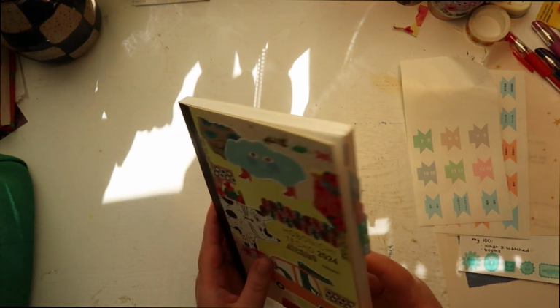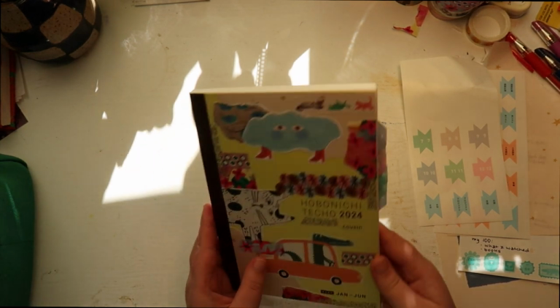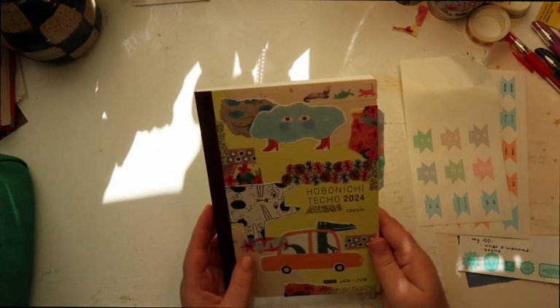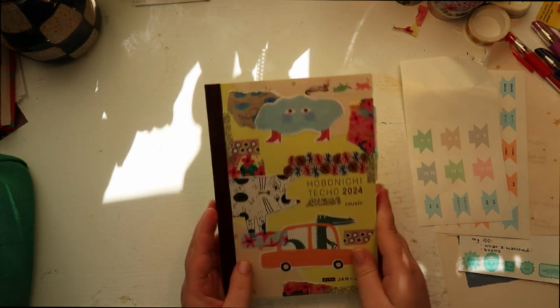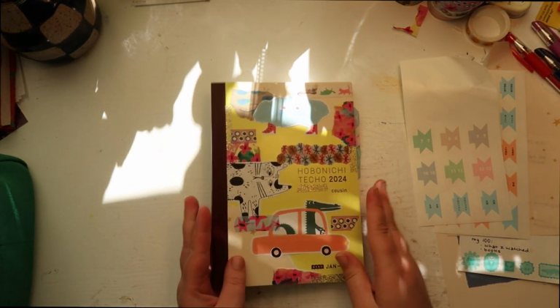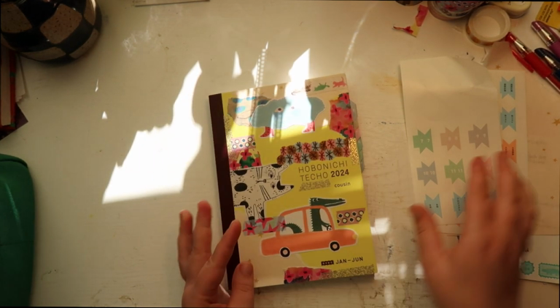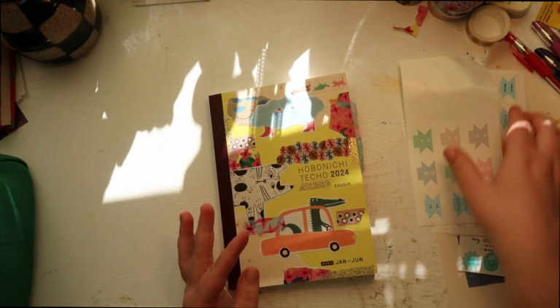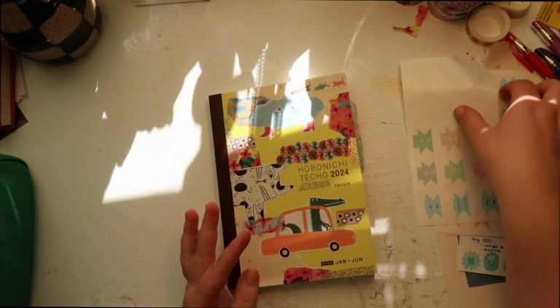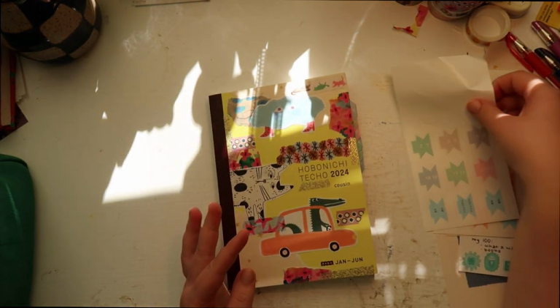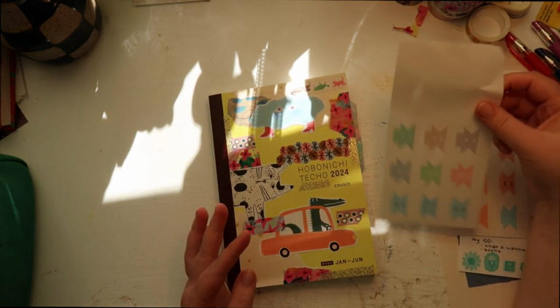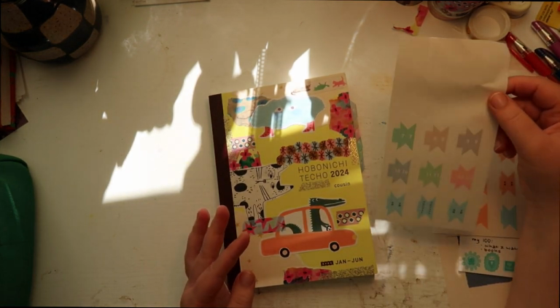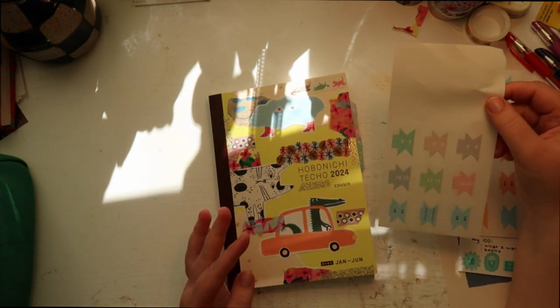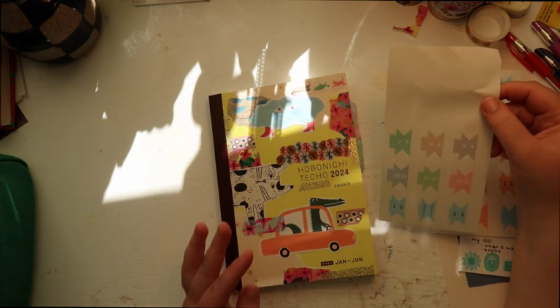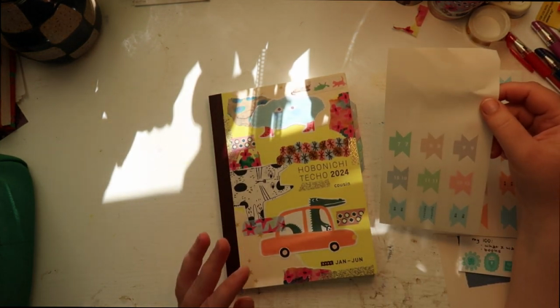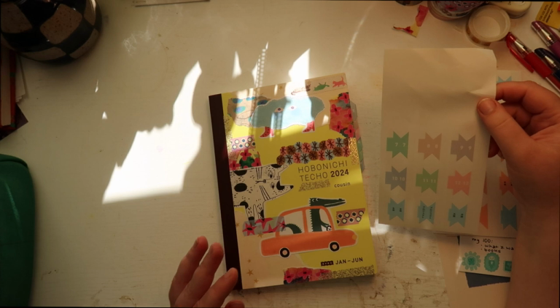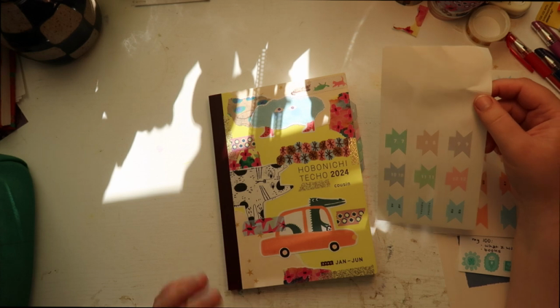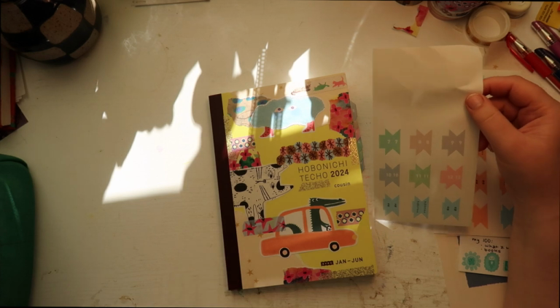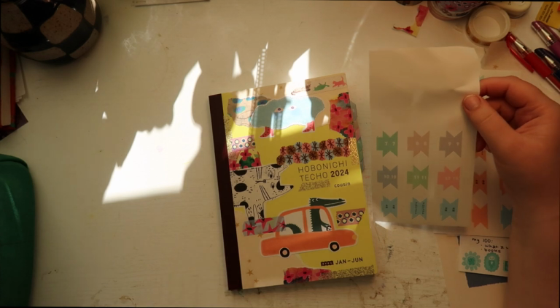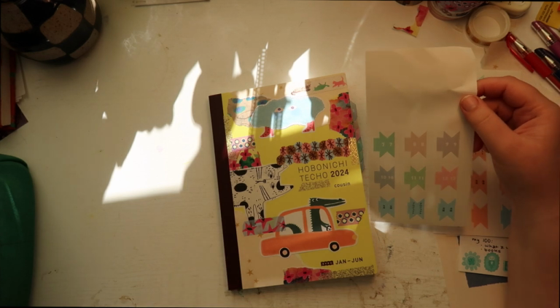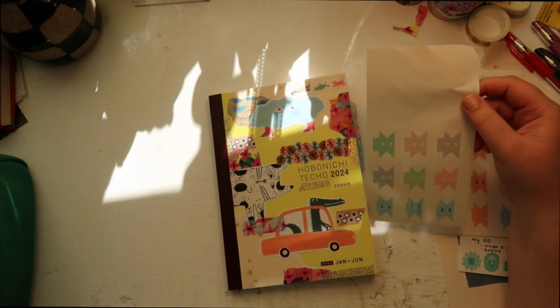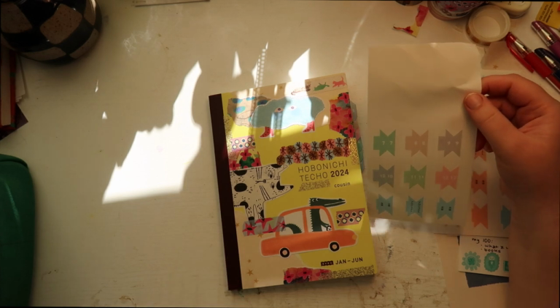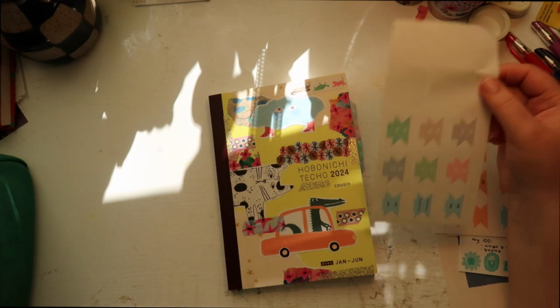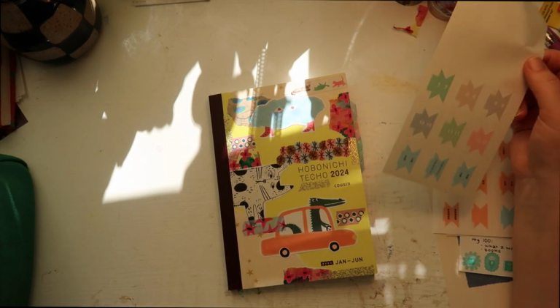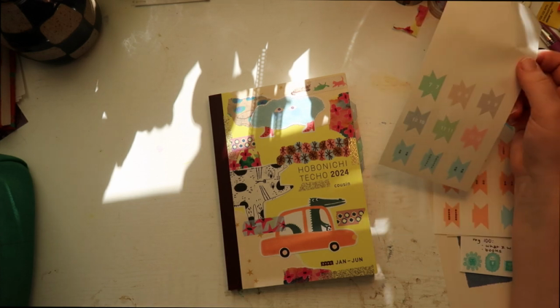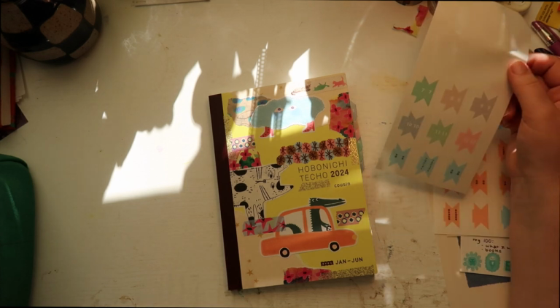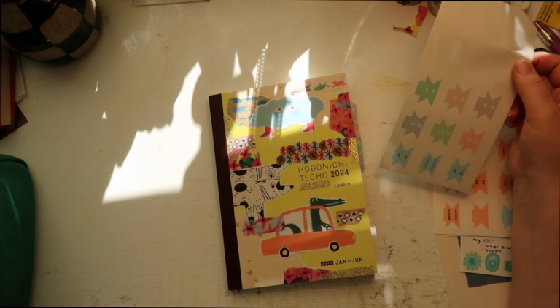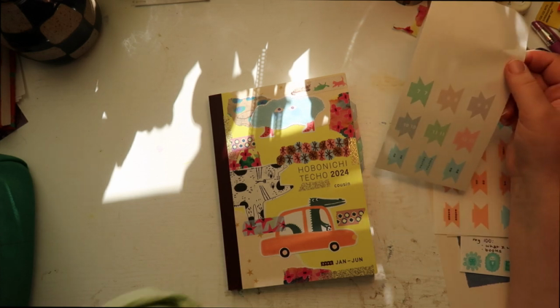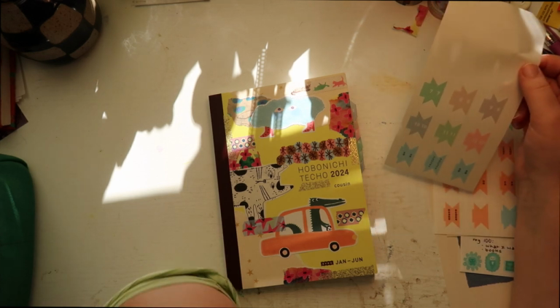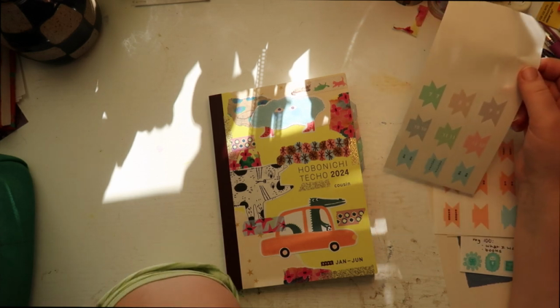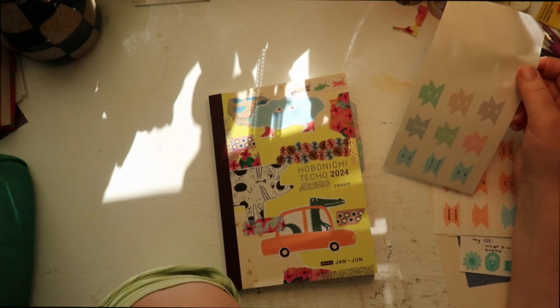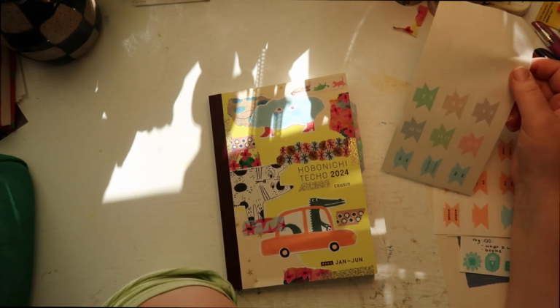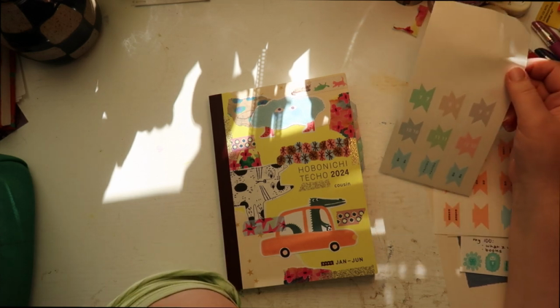I'm going to be putting all these tabs in right now, starting with each month. I'm going to make sure I put these on well. Okay, I got the first one on — this is my first time putting on tabs to be honest. Let's see how it looks — ooh, that's going to look so nice. Okay, let's go to the second month. These are kind of tricky to put on. And that's six, because this is the Avec so there's only six months in this, and it looks so cute.